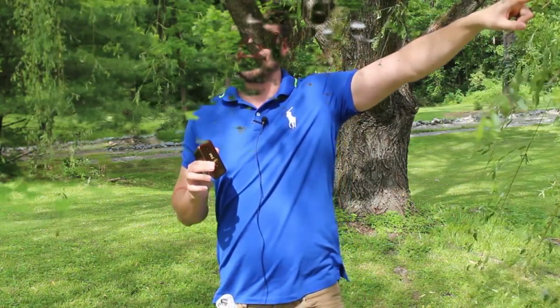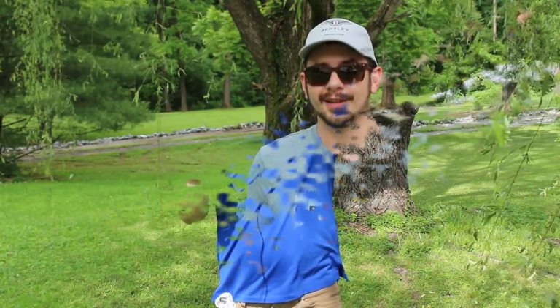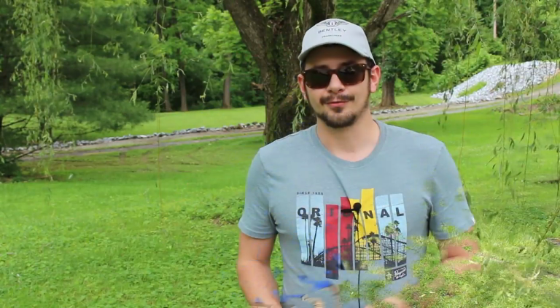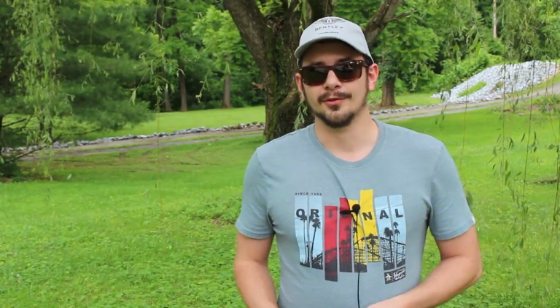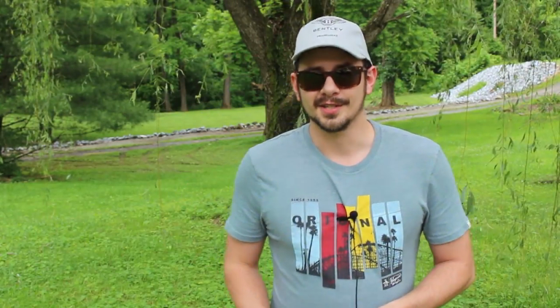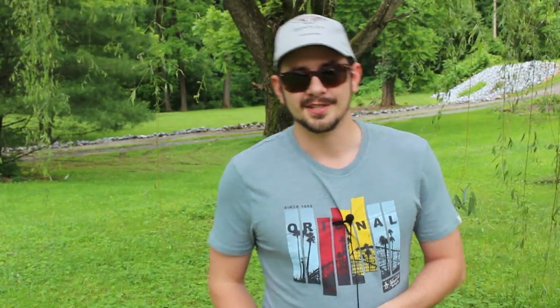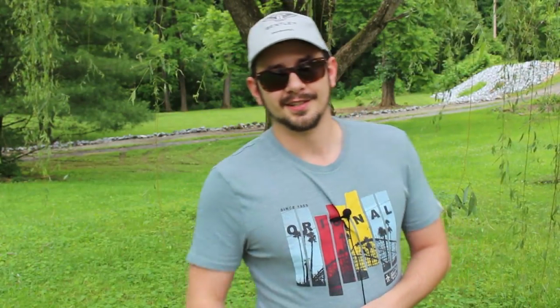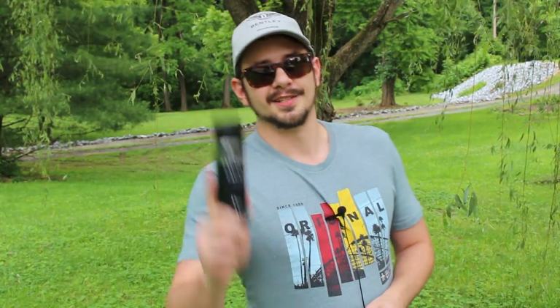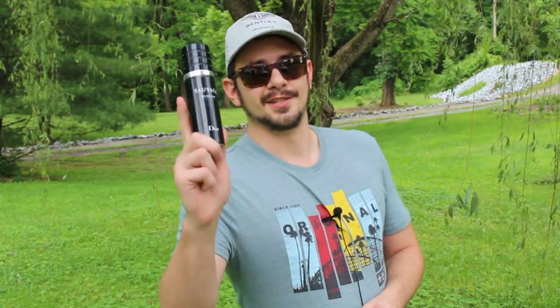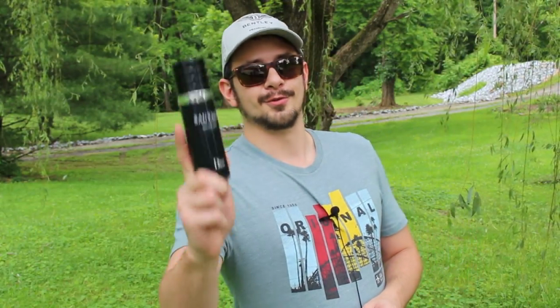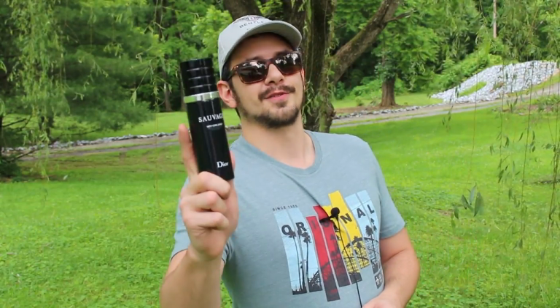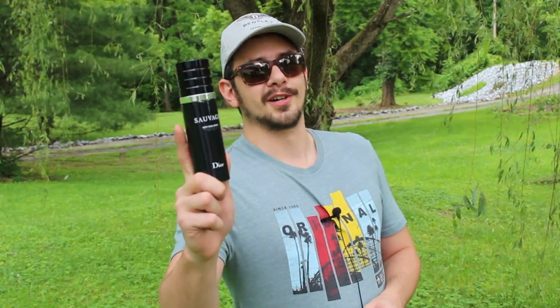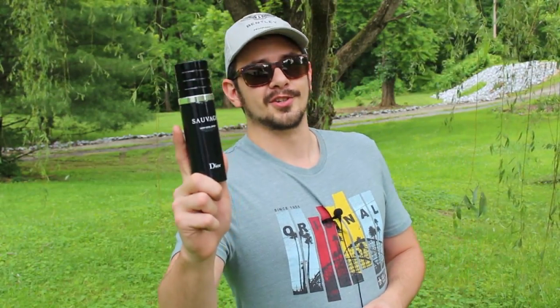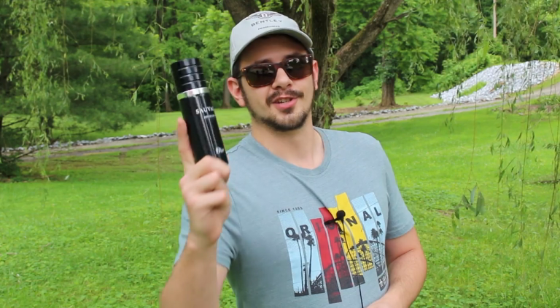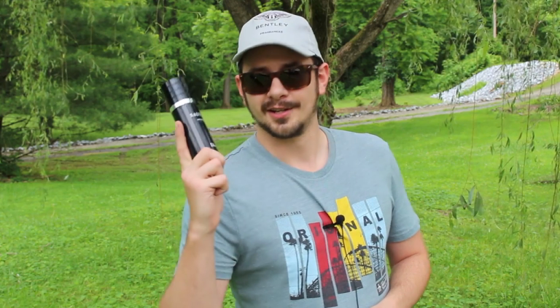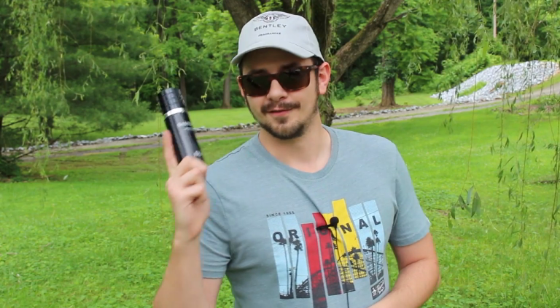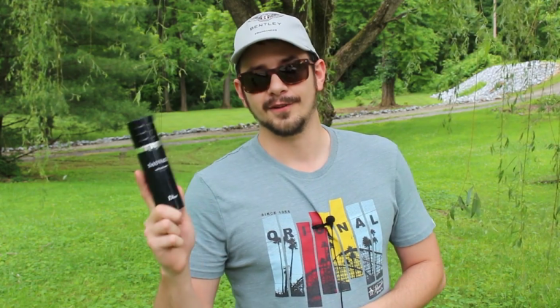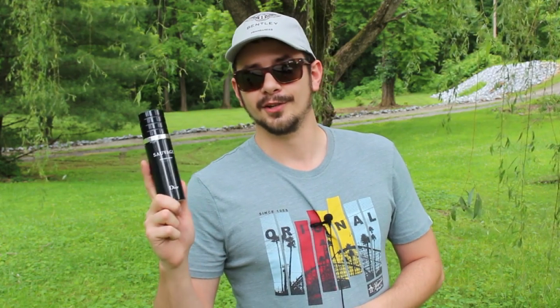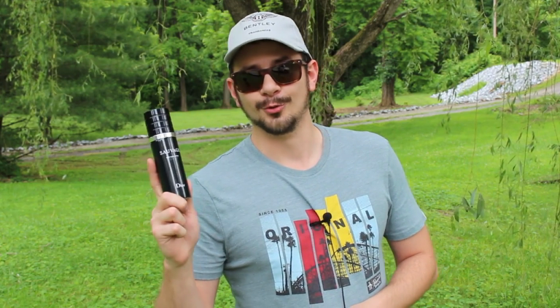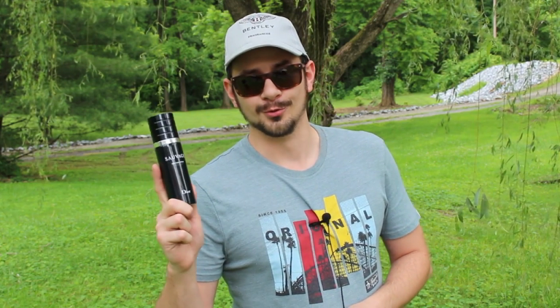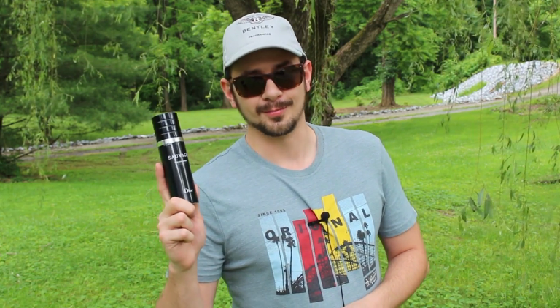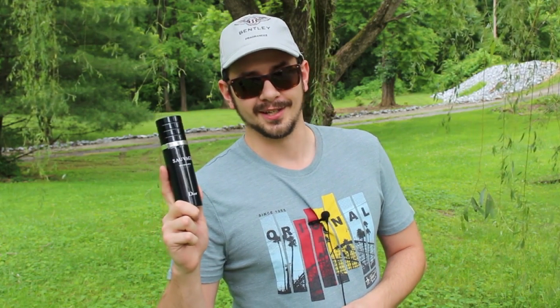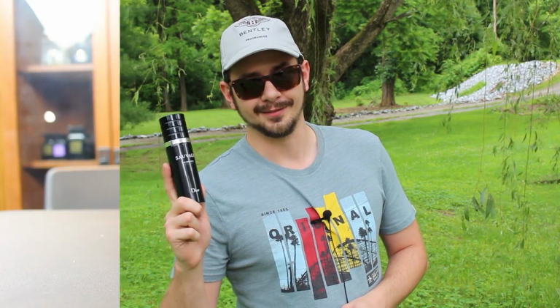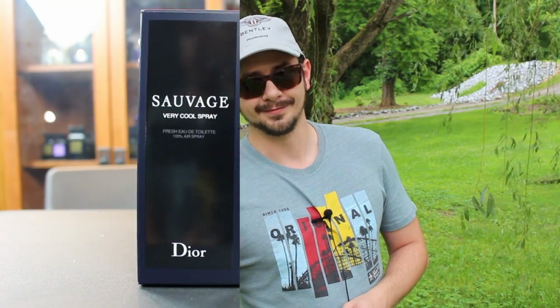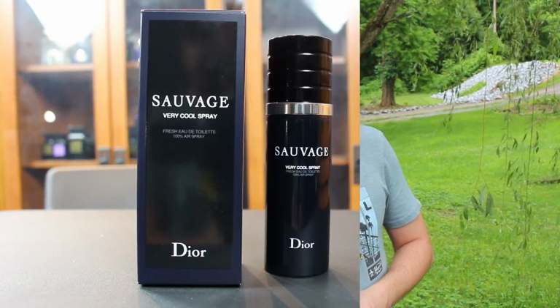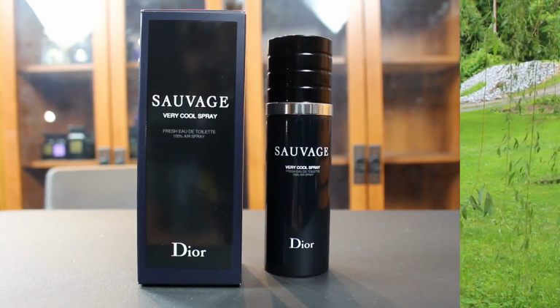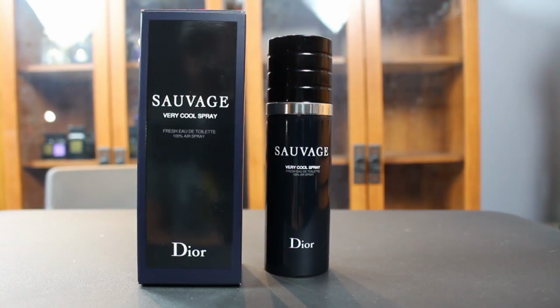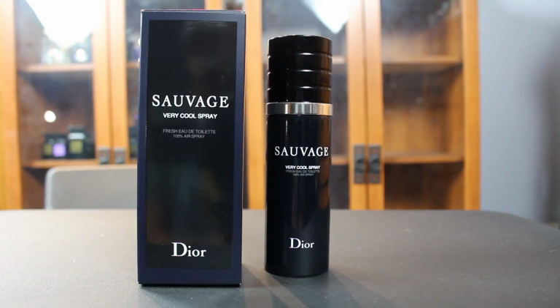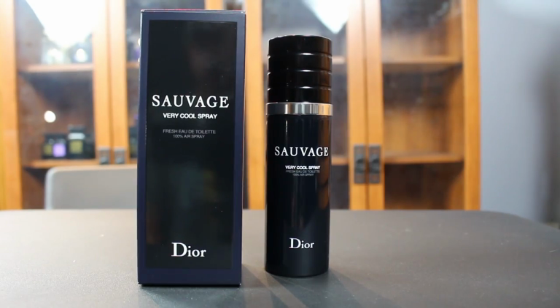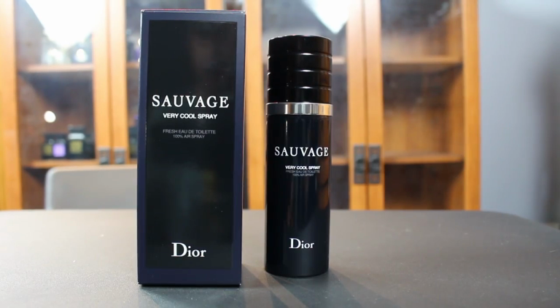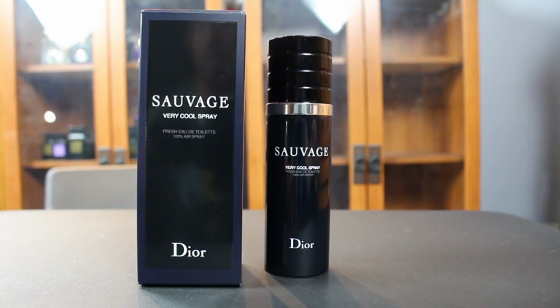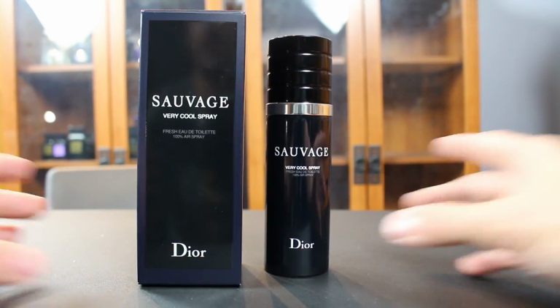The fragrance we're taking a look at is a pretty decent send-off for the willow tree. That fragrance is Dior Sauvage Very Cool Spray. Let's go ahead and check out this presentation.